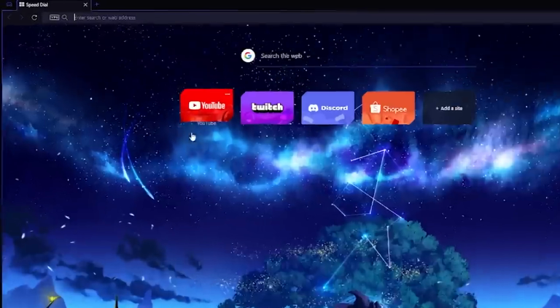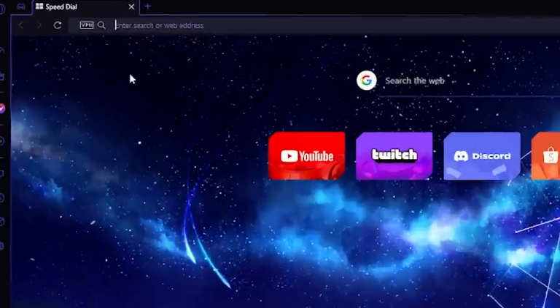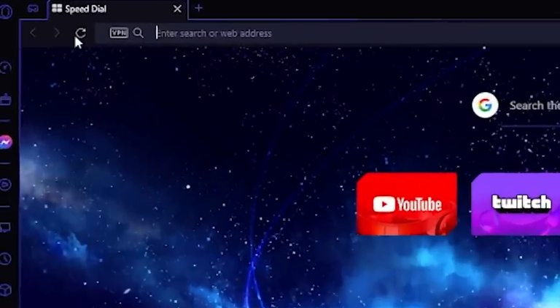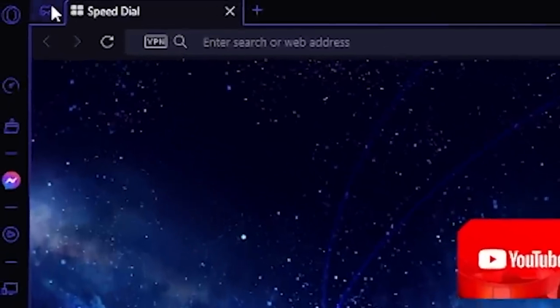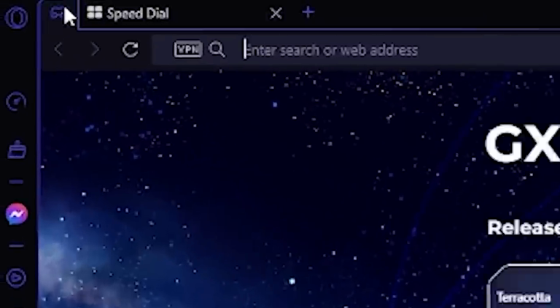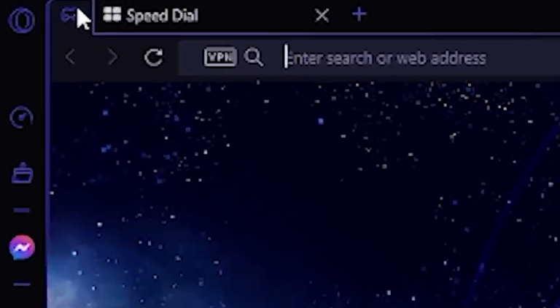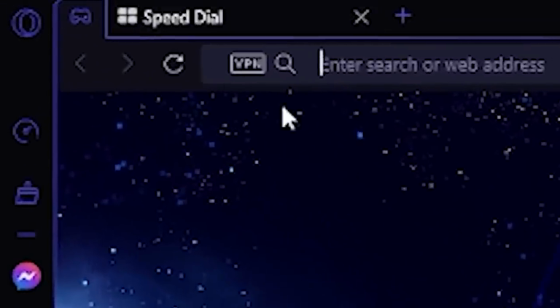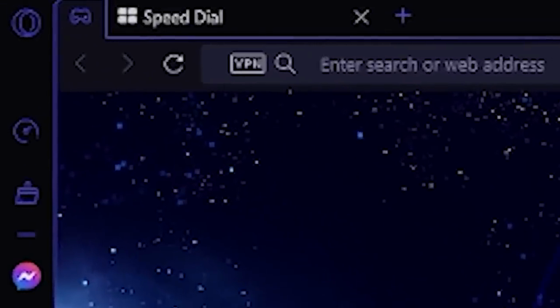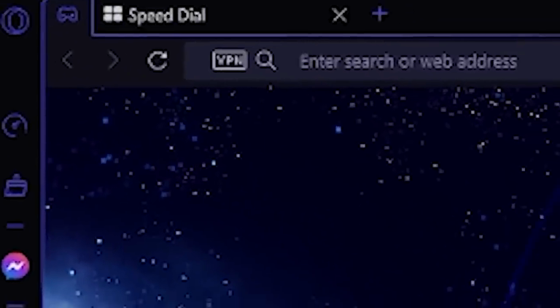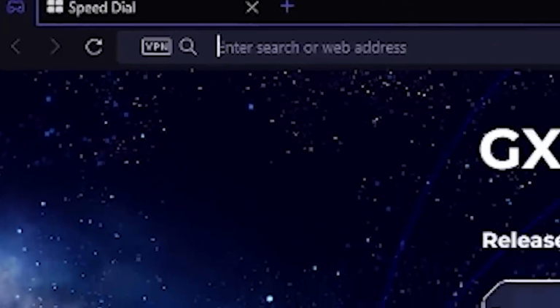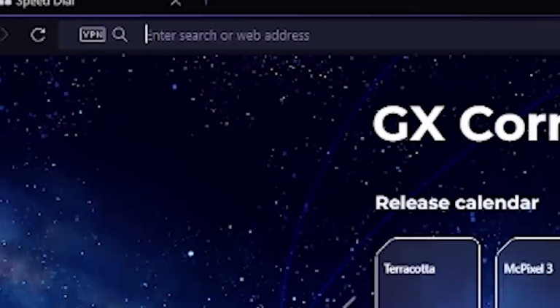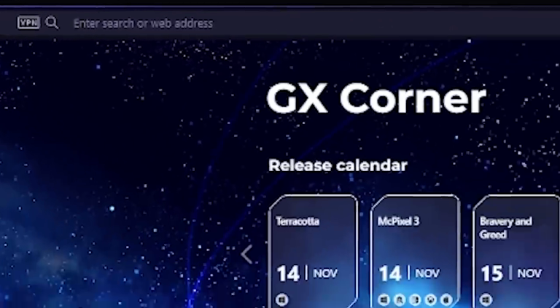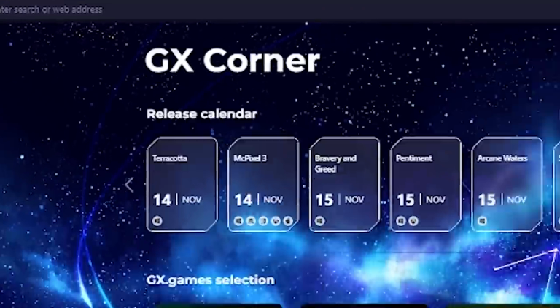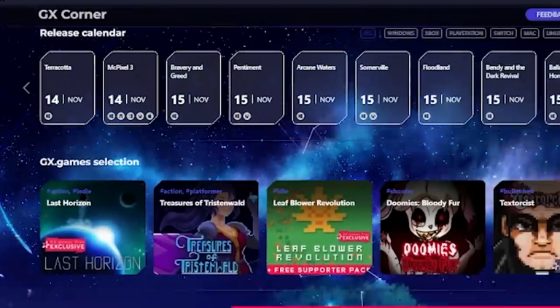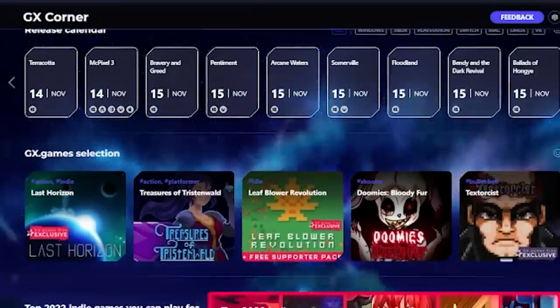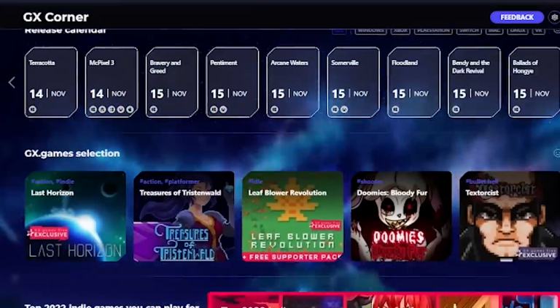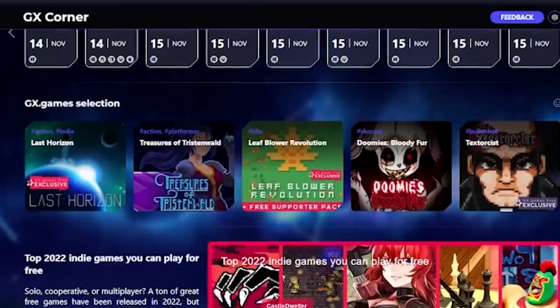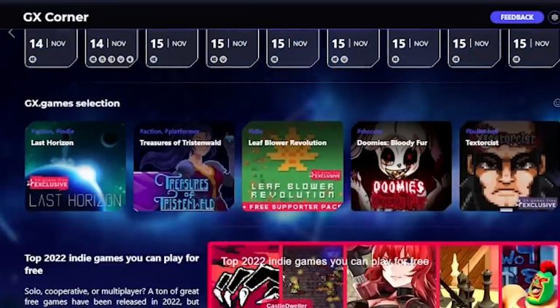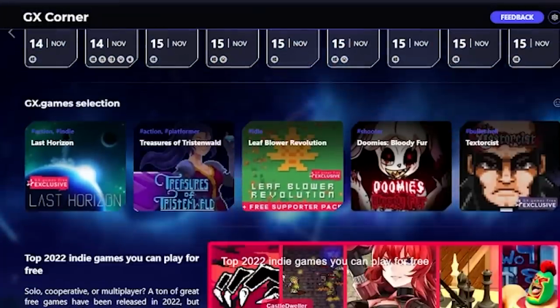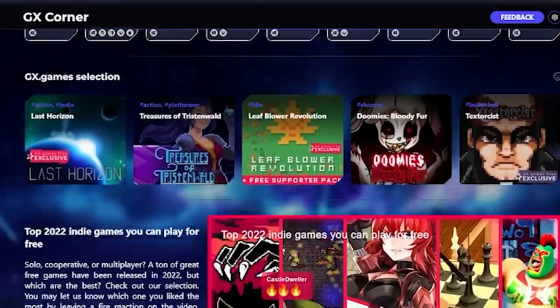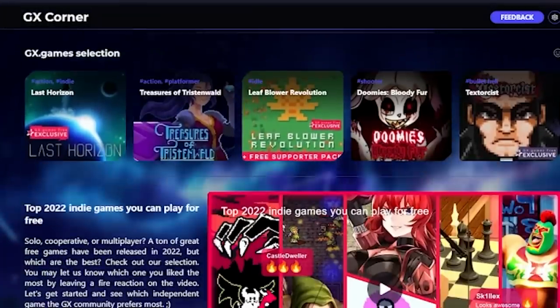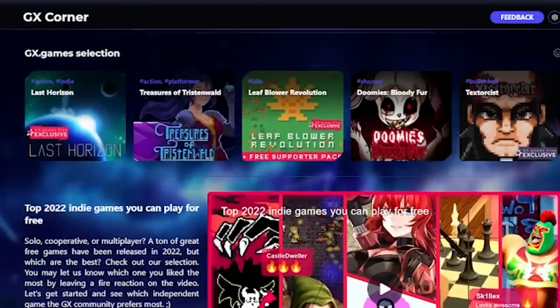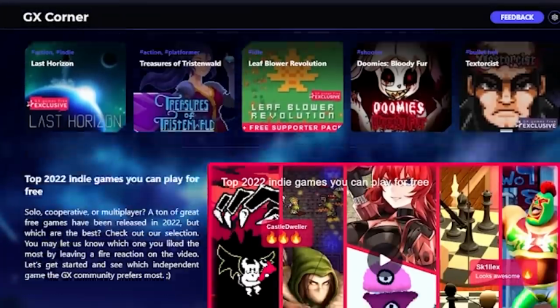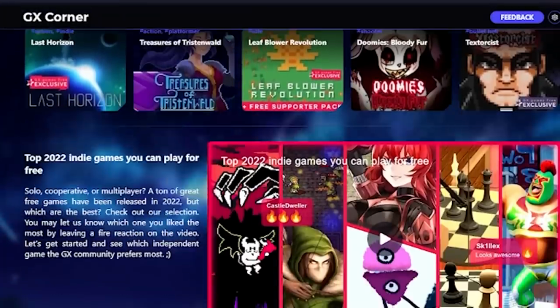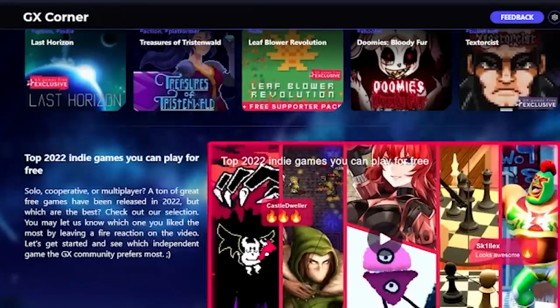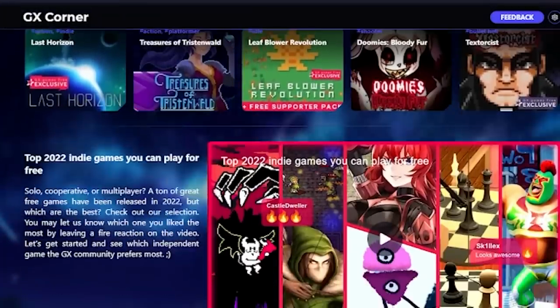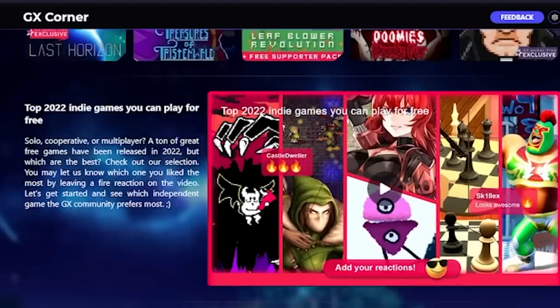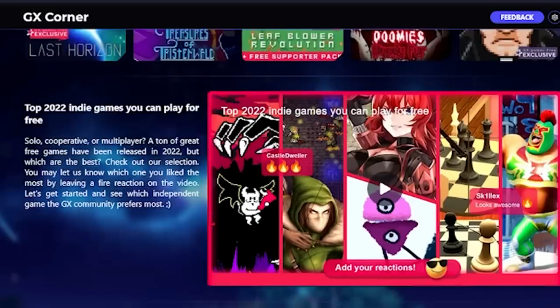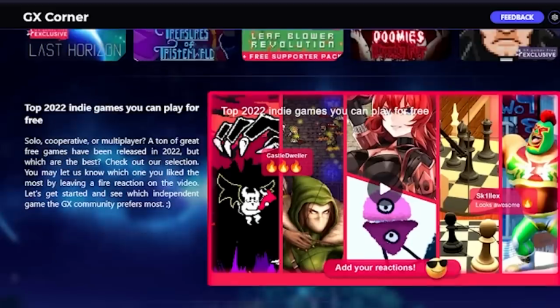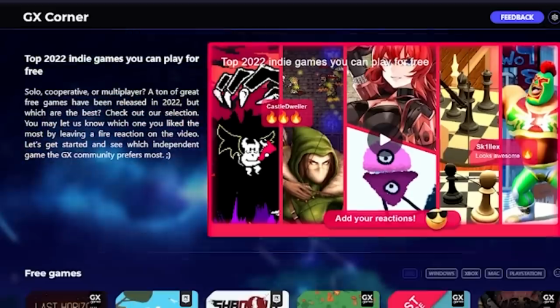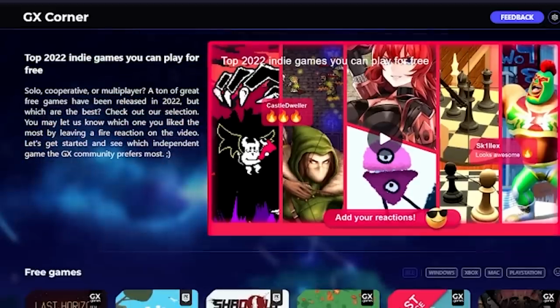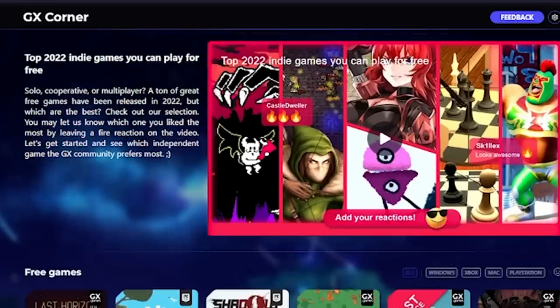And if you're an avid gamer, the Opera GX corner also shows you the newest free games, best deals, and even some gaming news if you're into that.